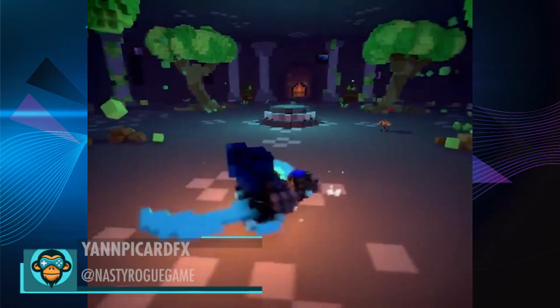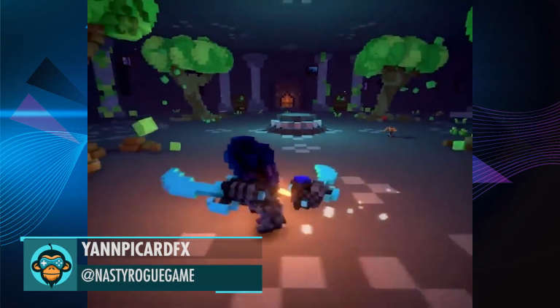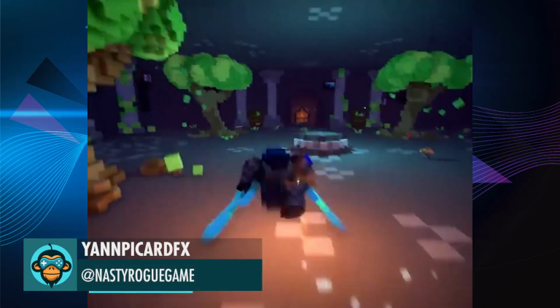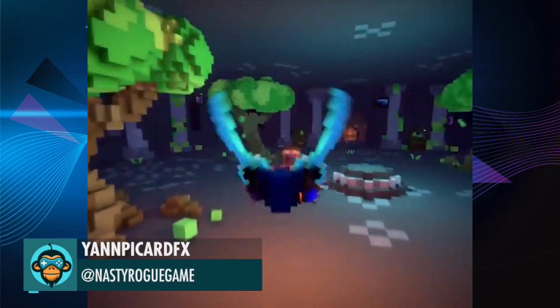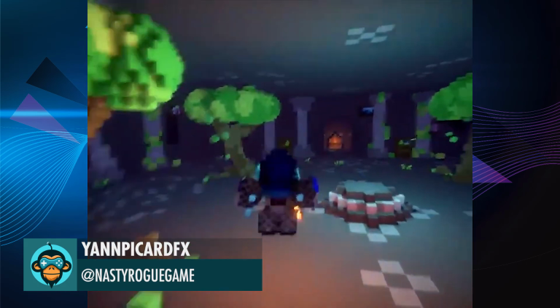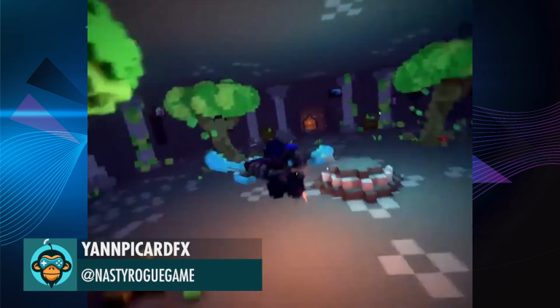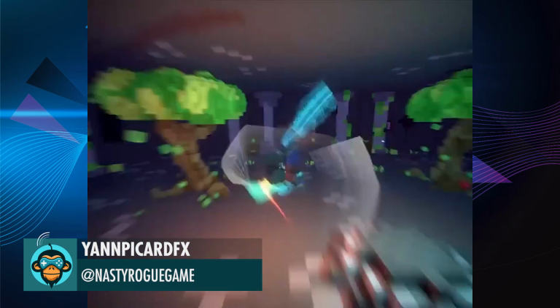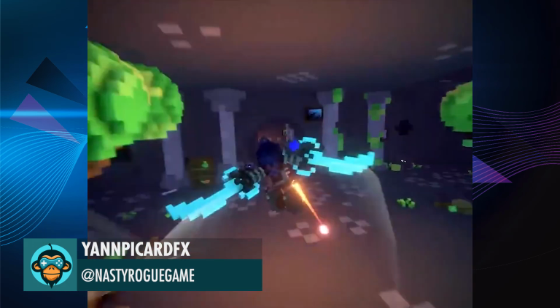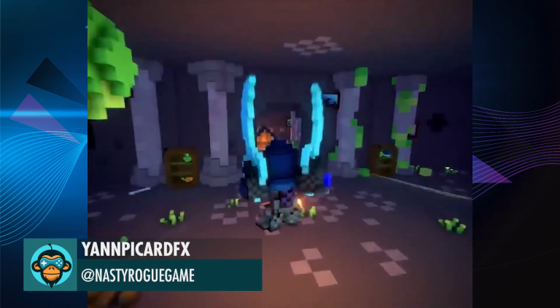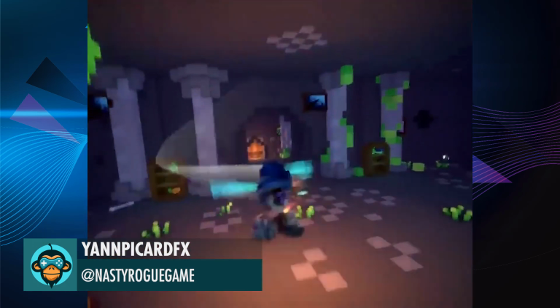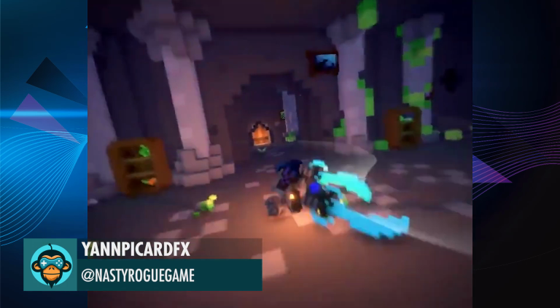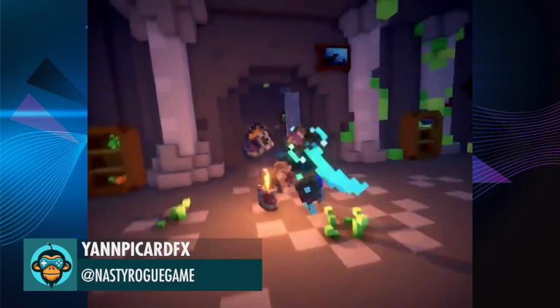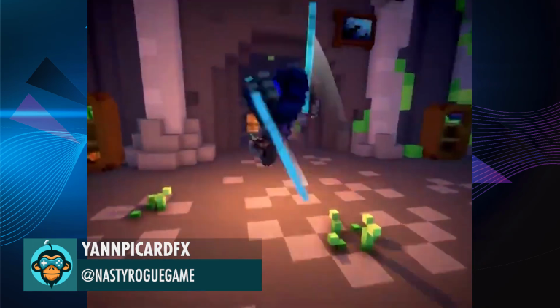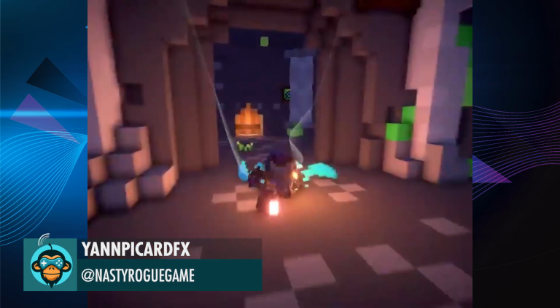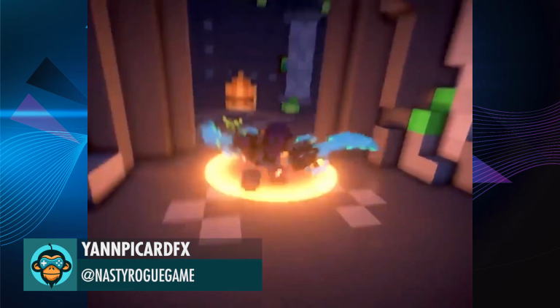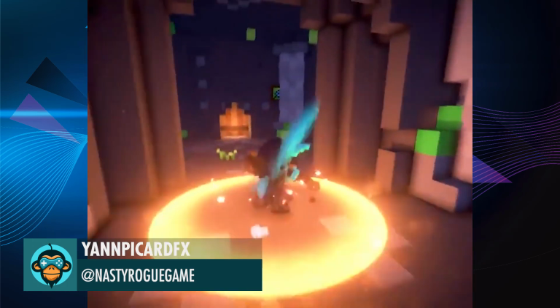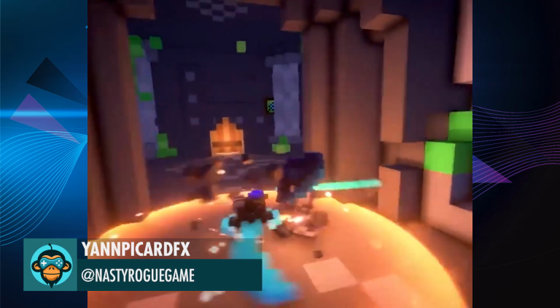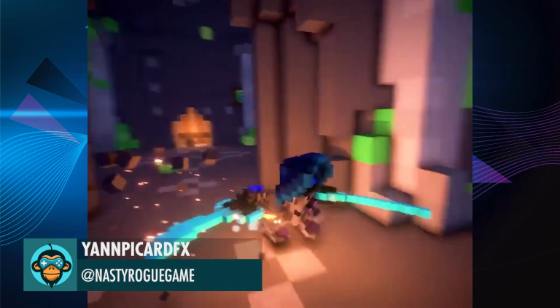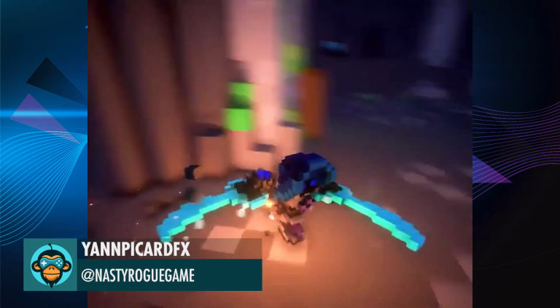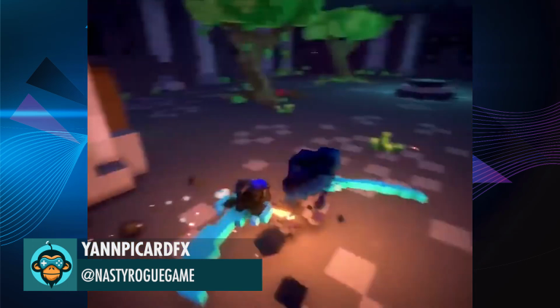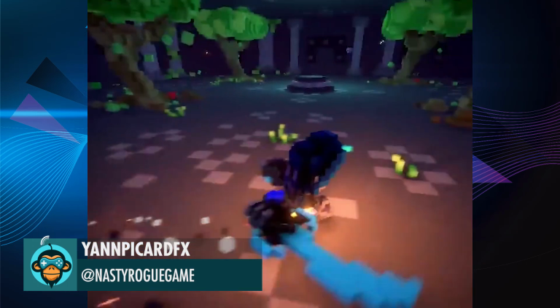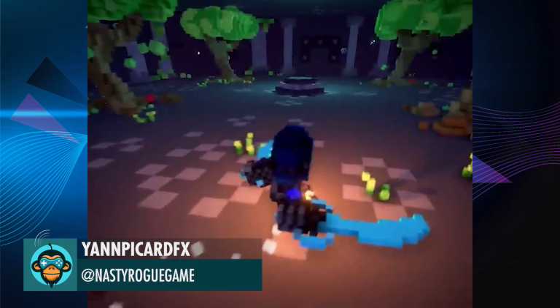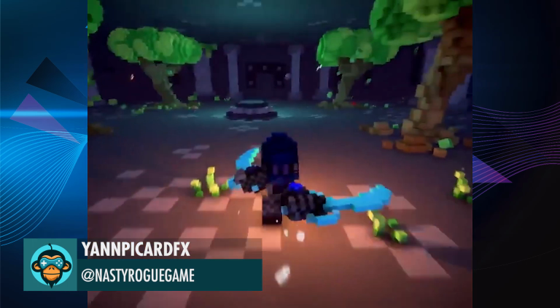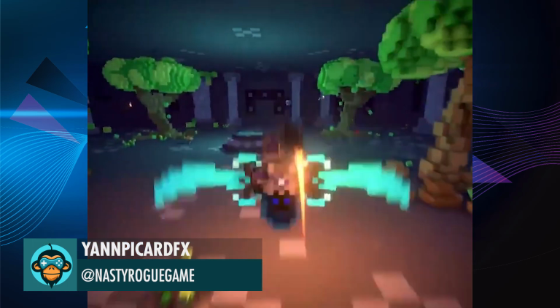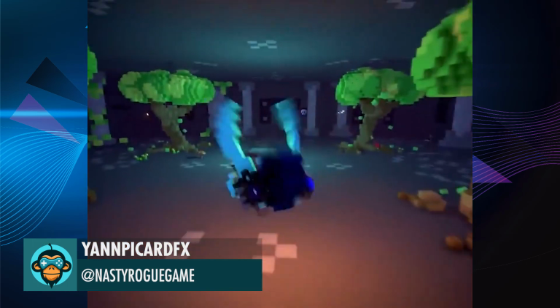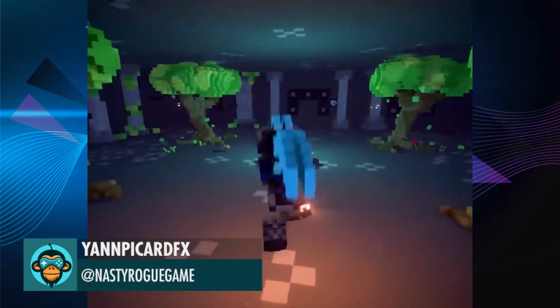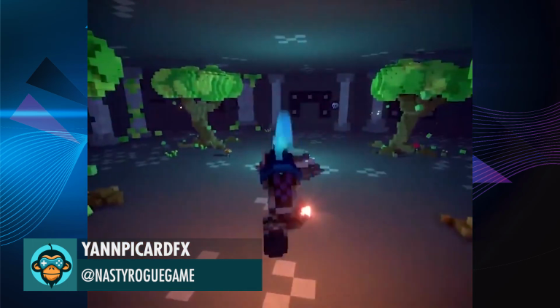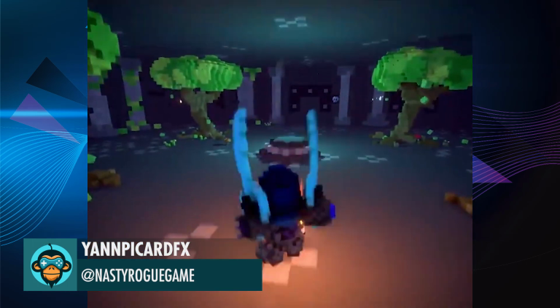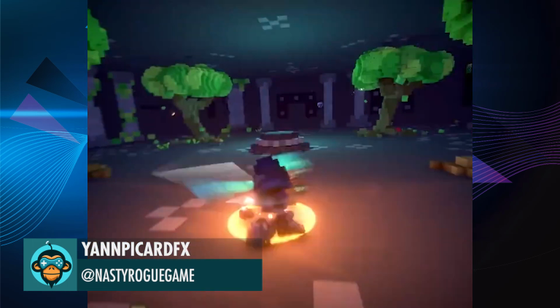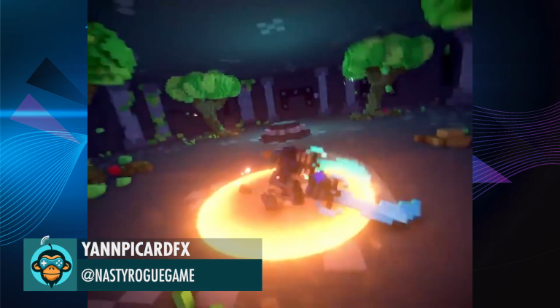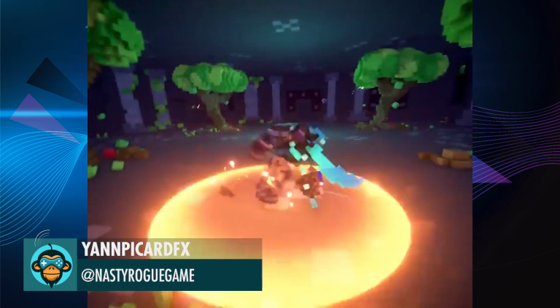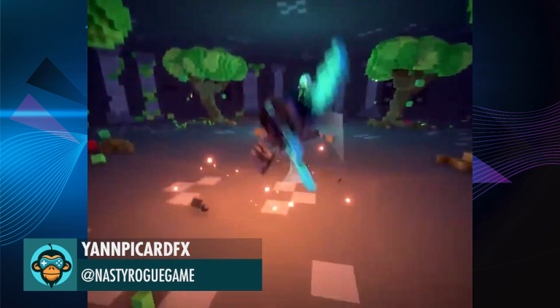New movement combos — the Air Dash and Ground and Pound — both into special attacks by Yan.